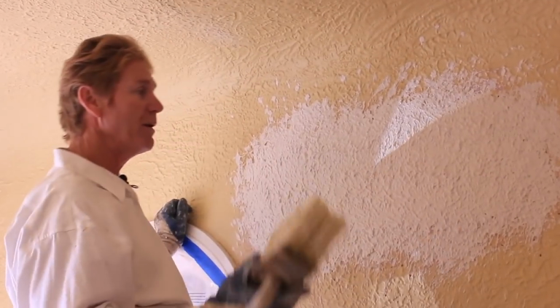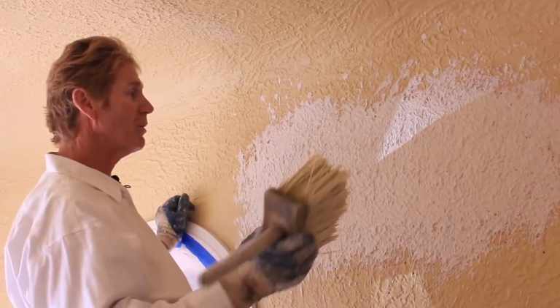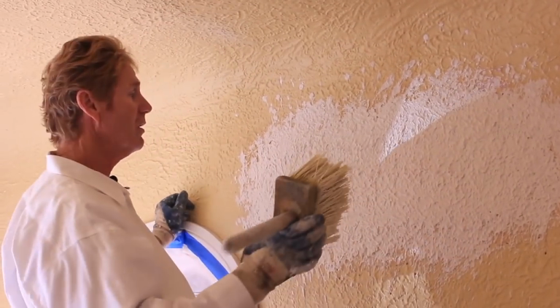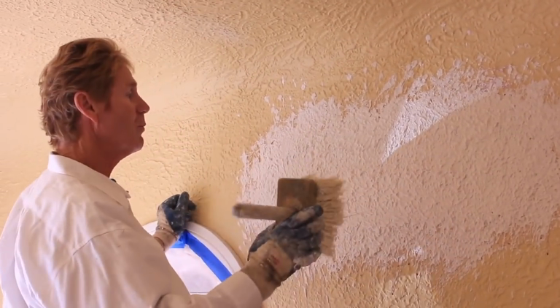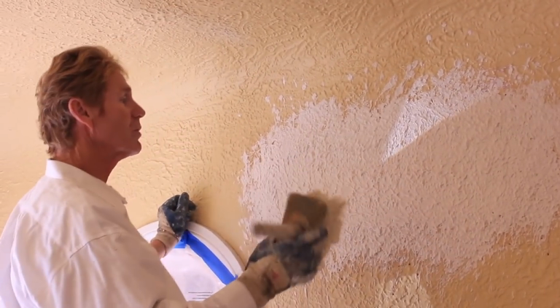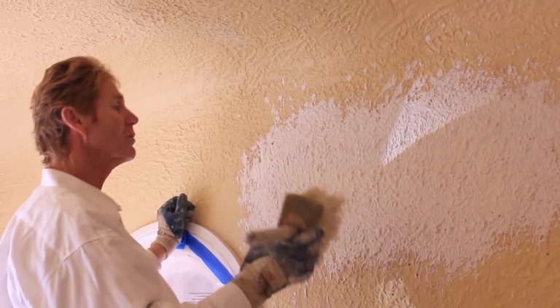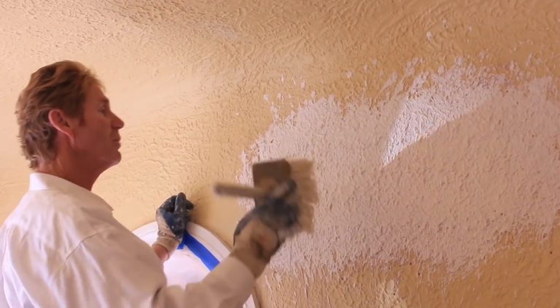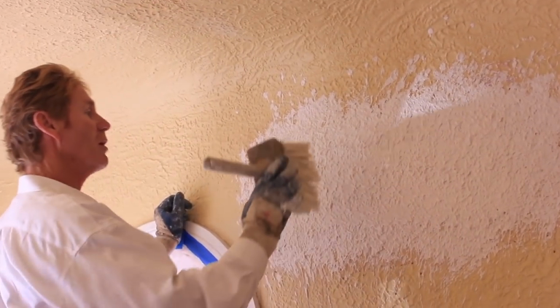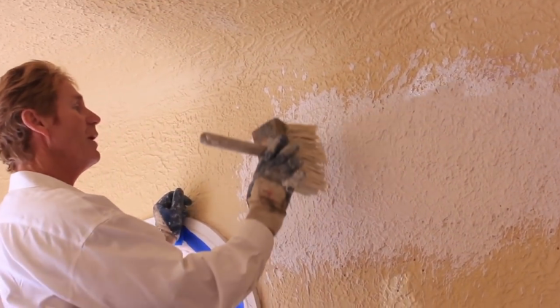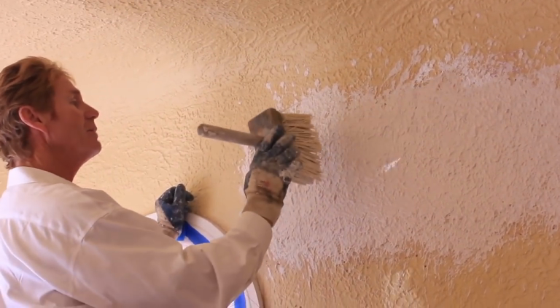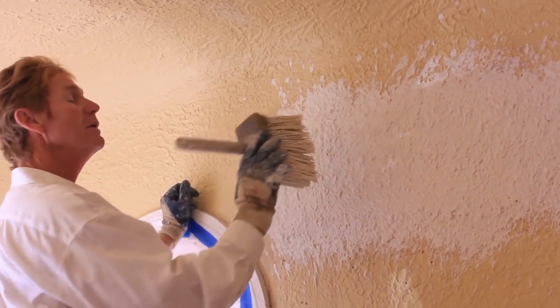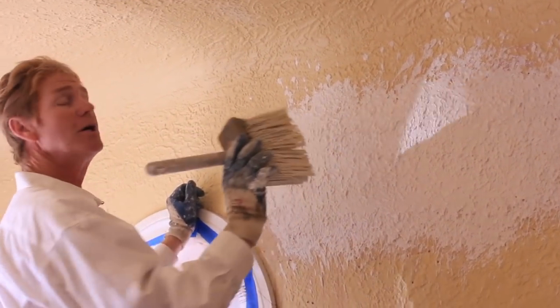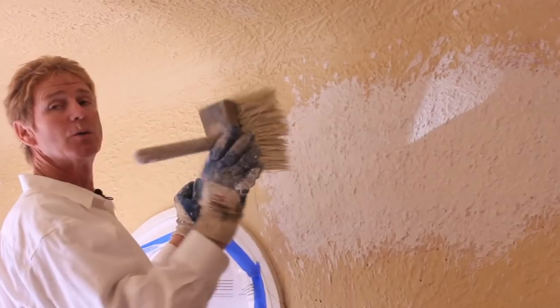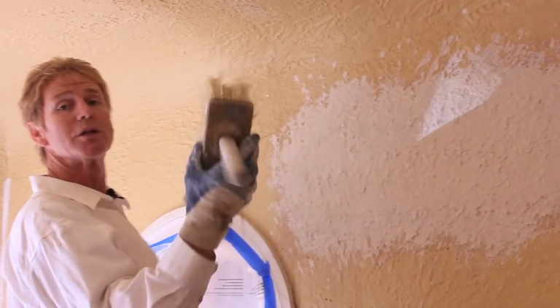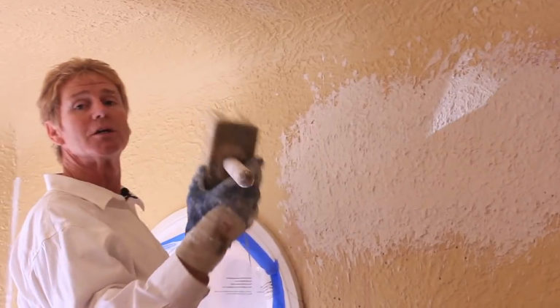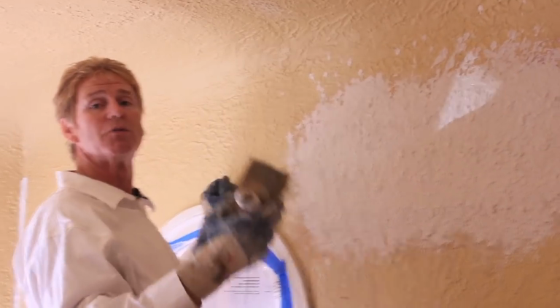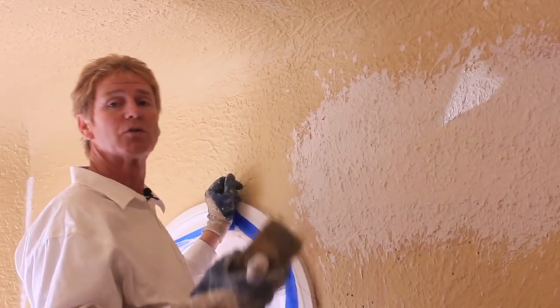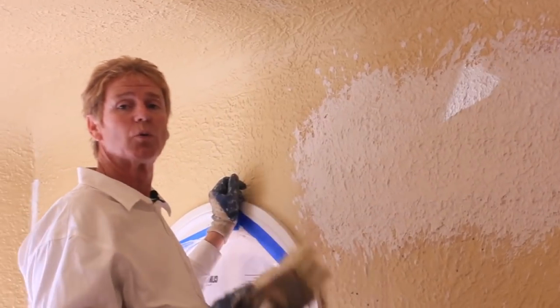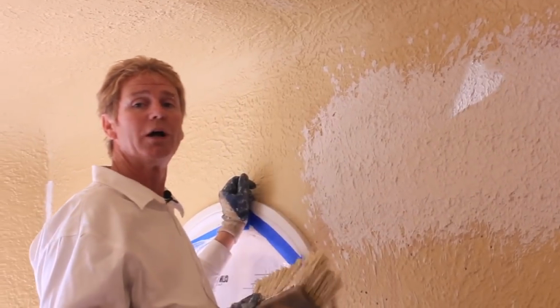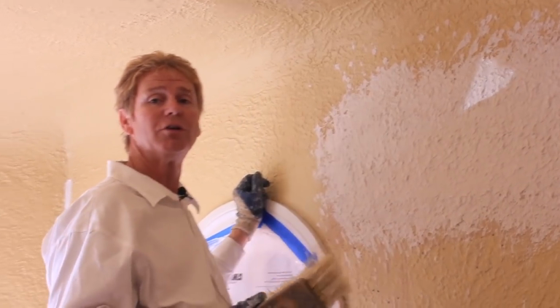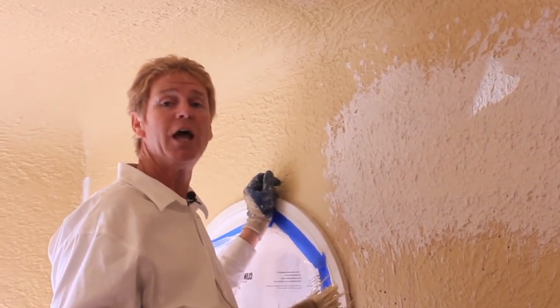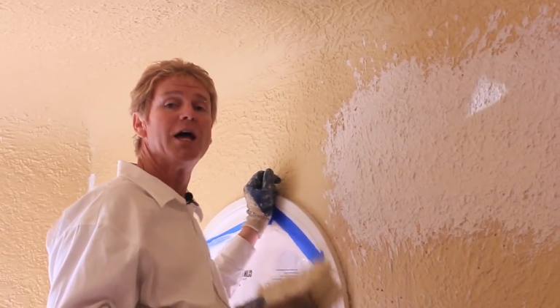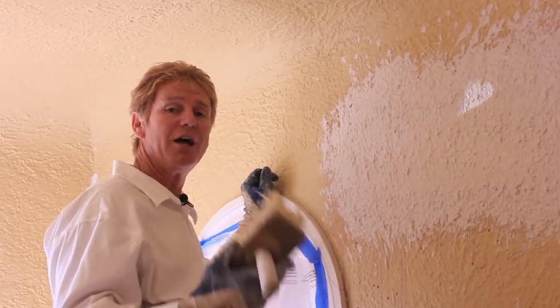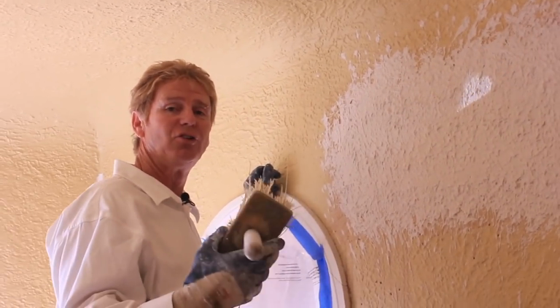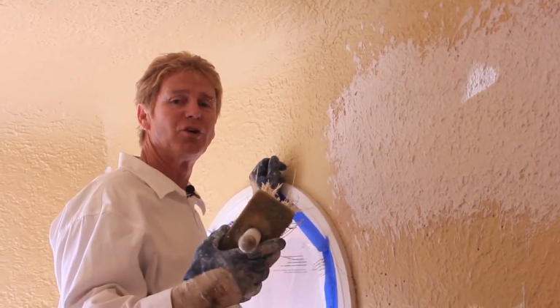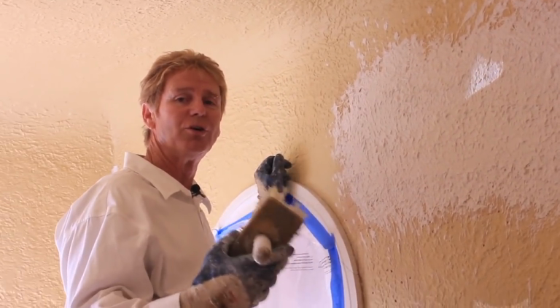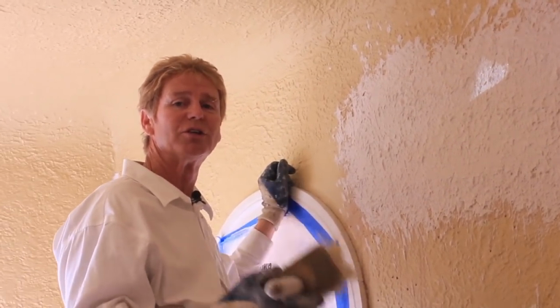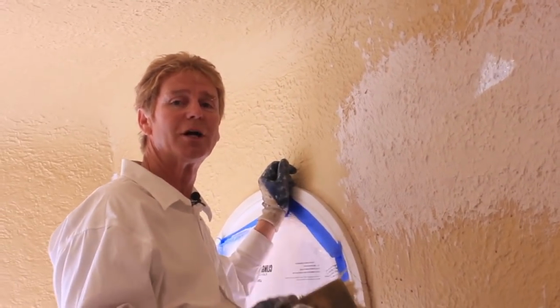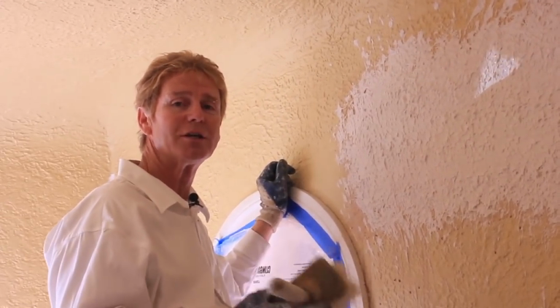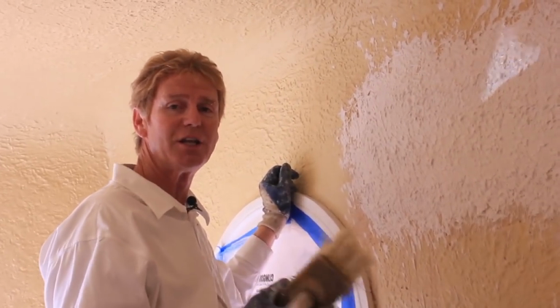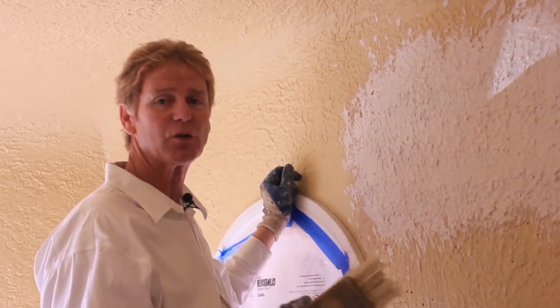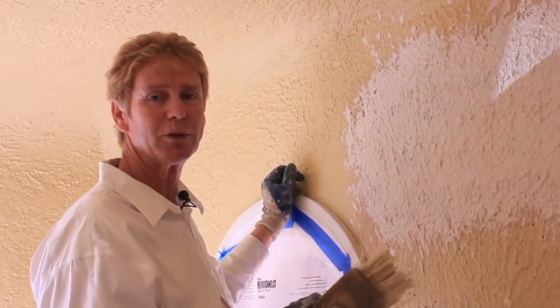My name is Kirk, I'm with Kirk Giordano Plastering. We thank you folks for watching, and as usual we'll see you guys on the next one.